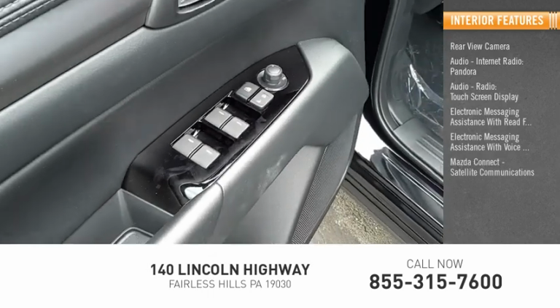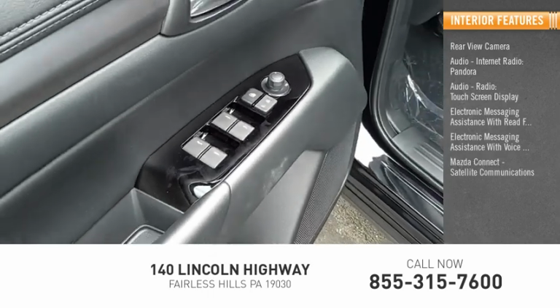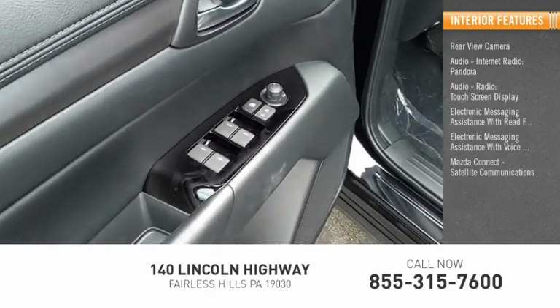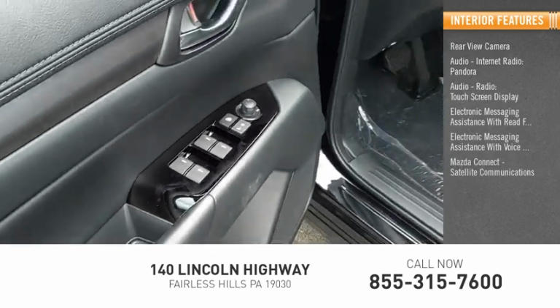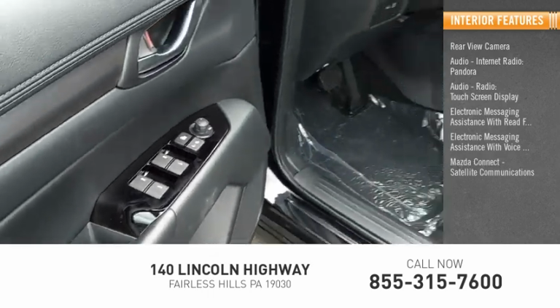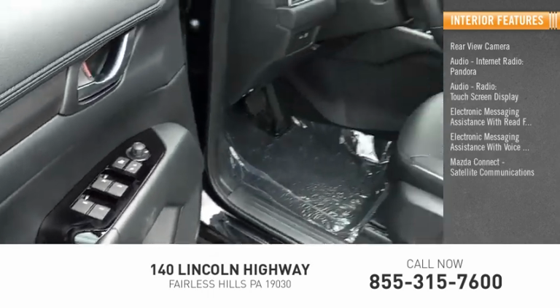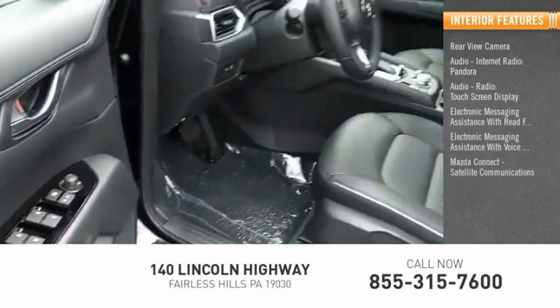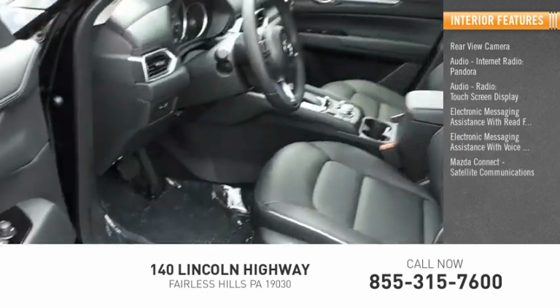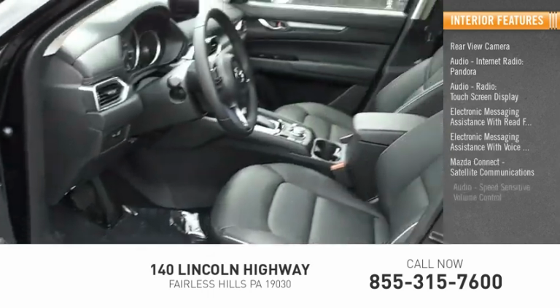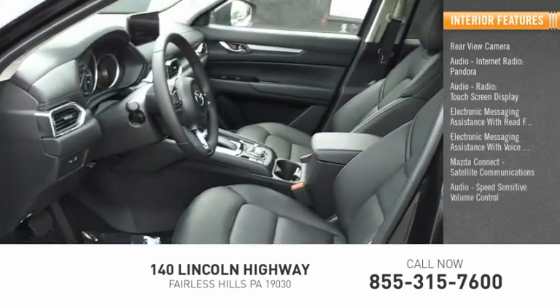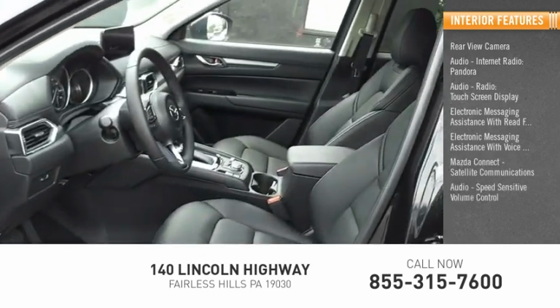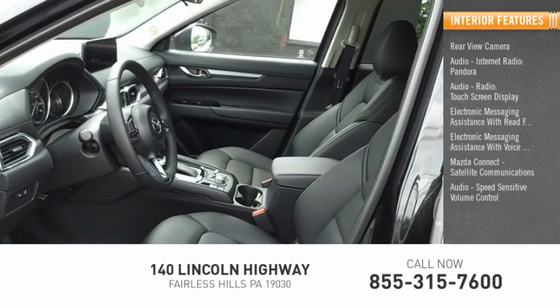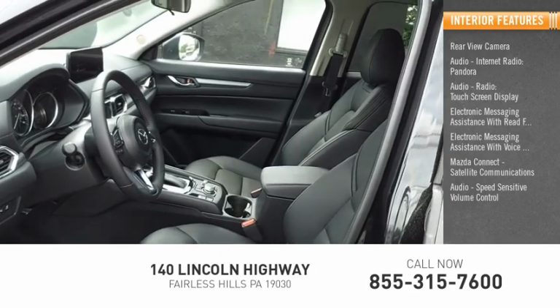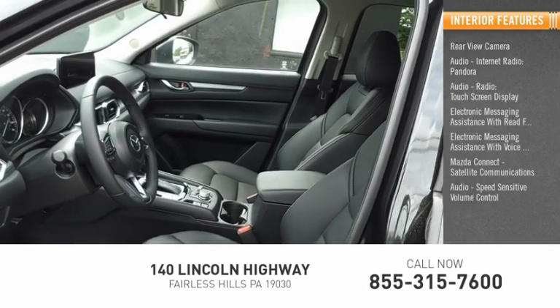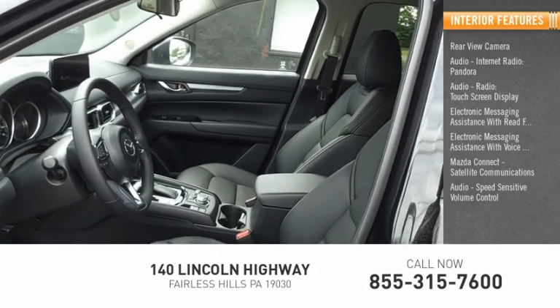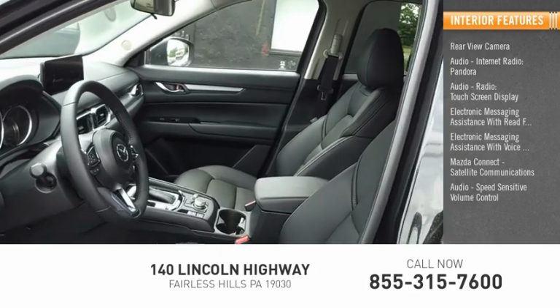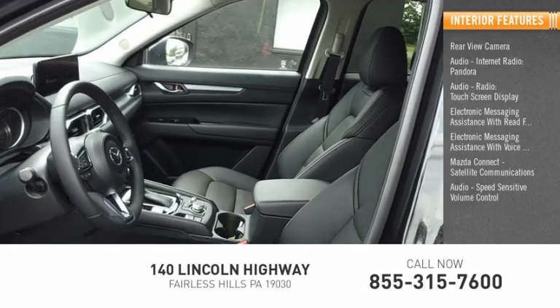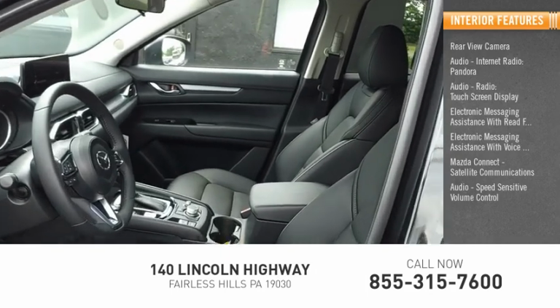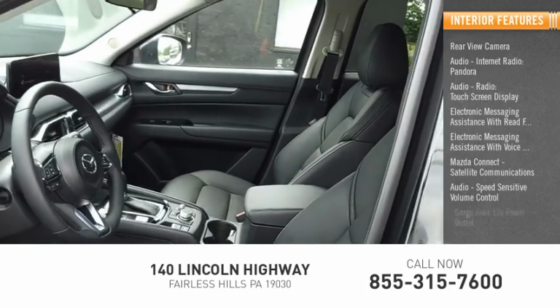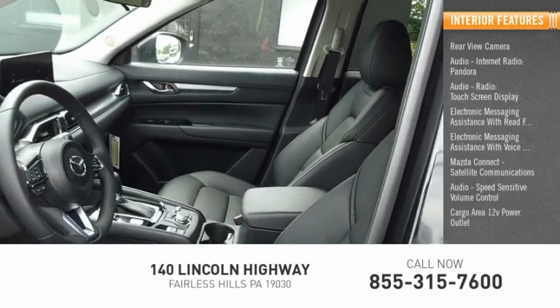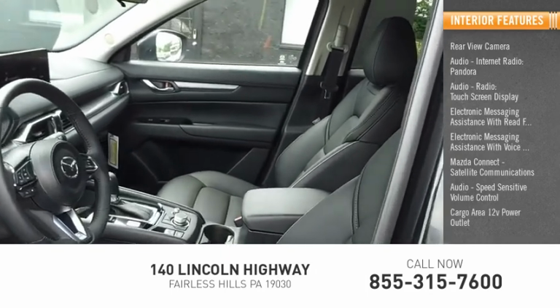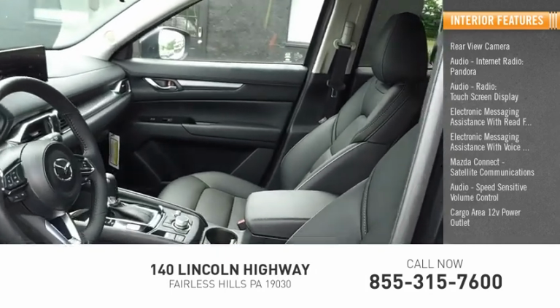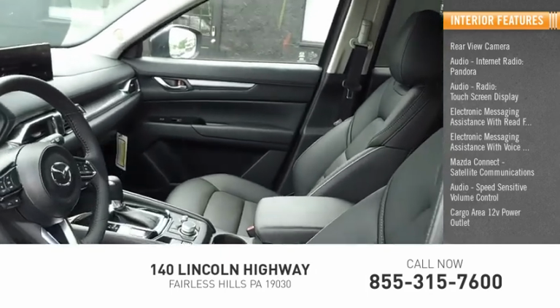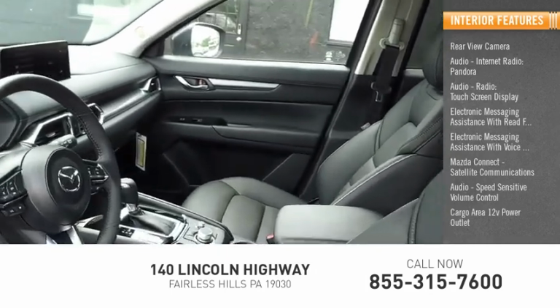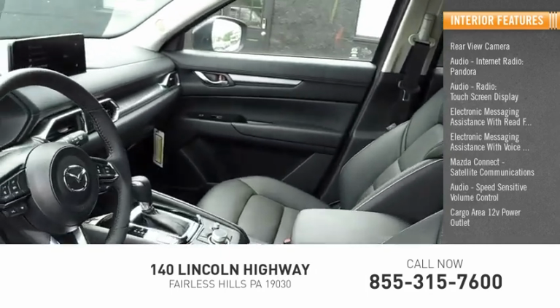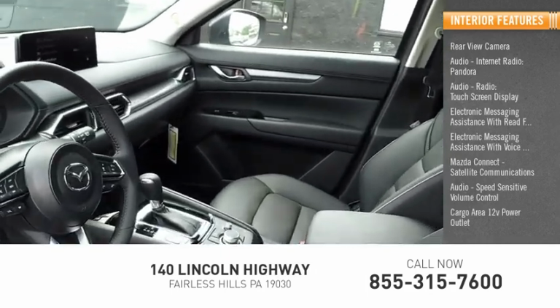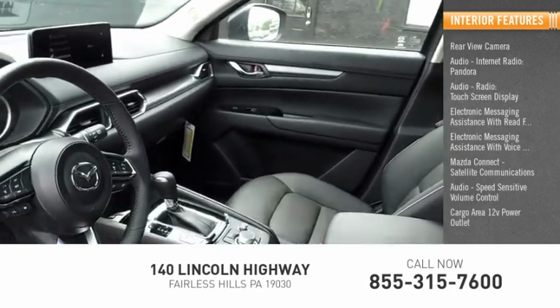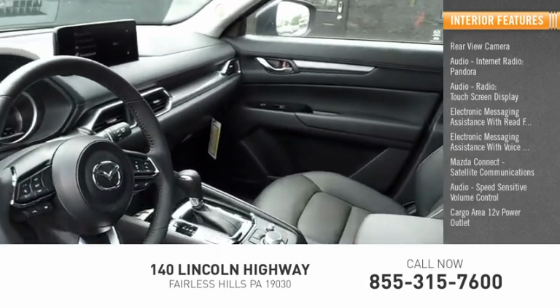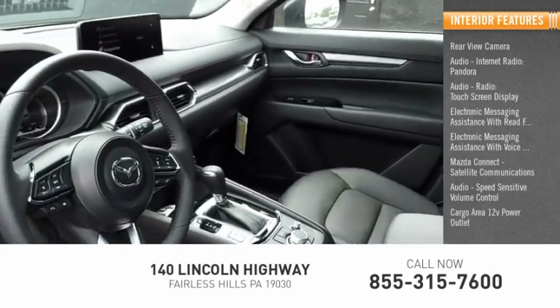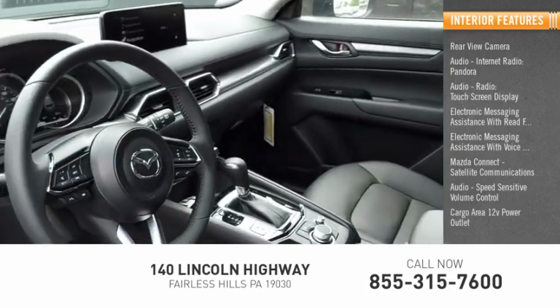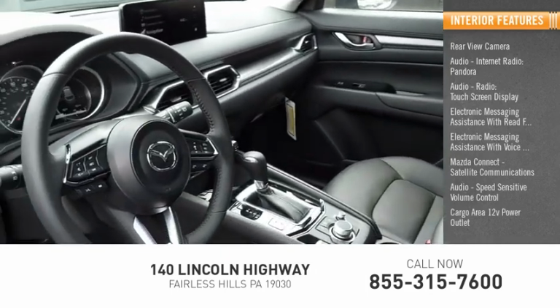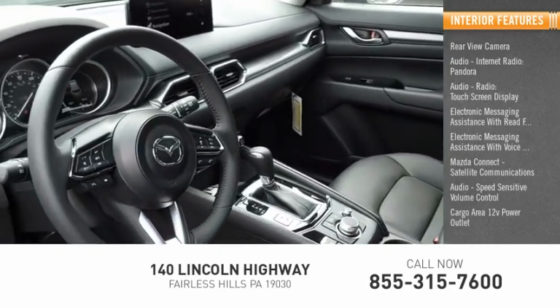Satellite communications, speed-sensitive volume control, and a cargo area 12-volt power outlet.